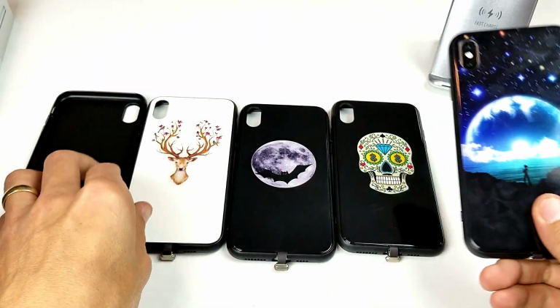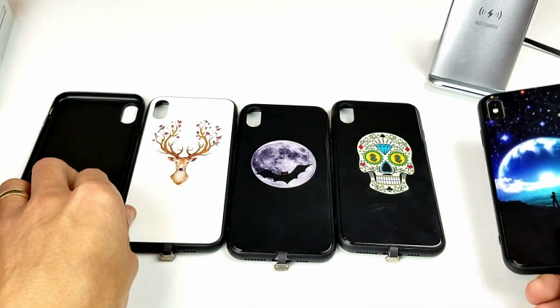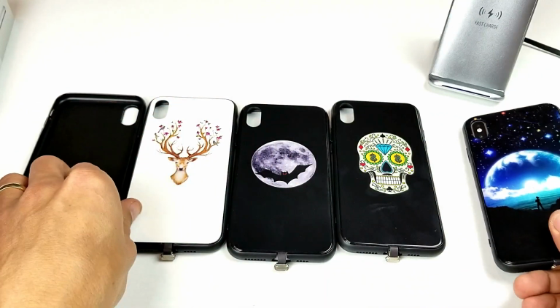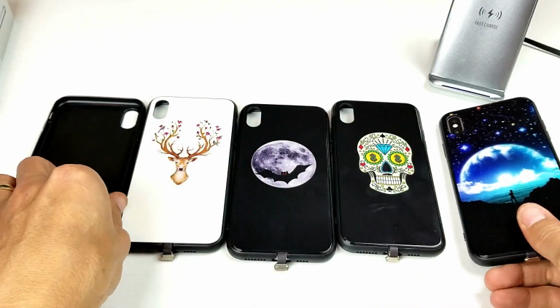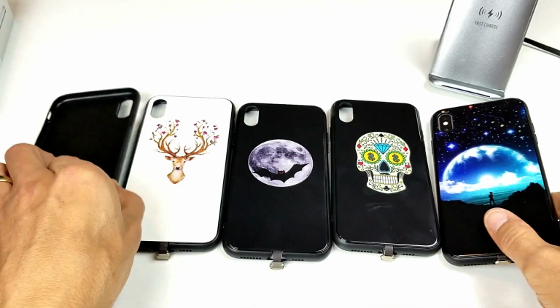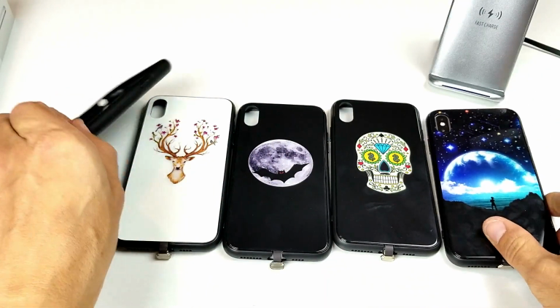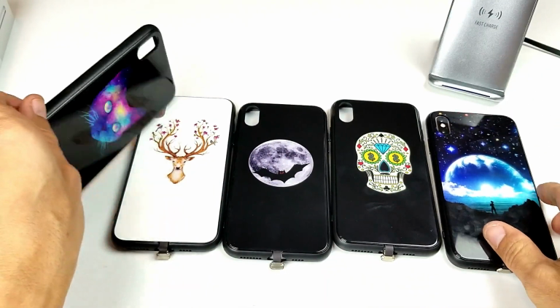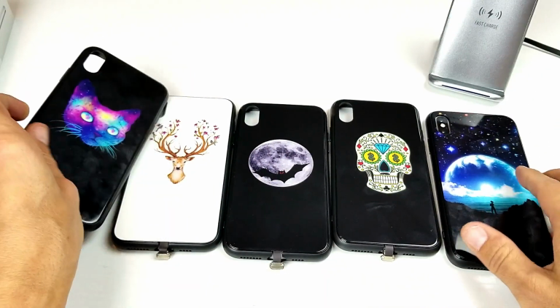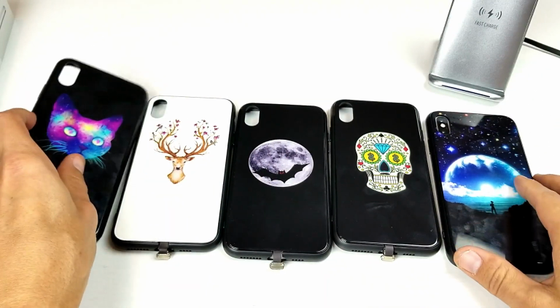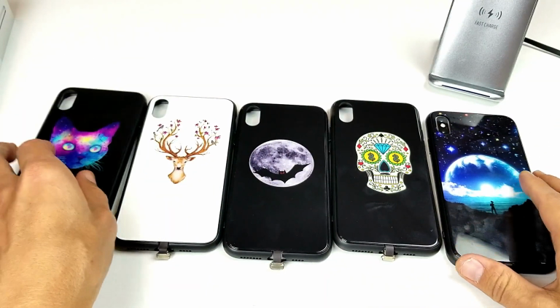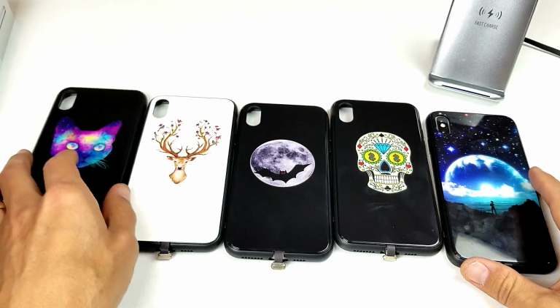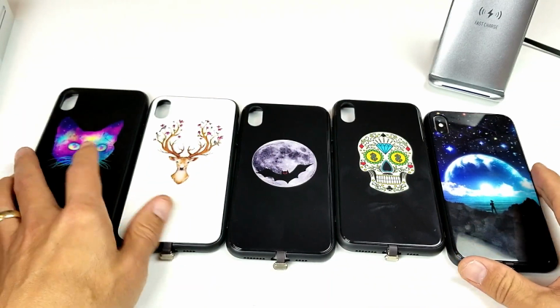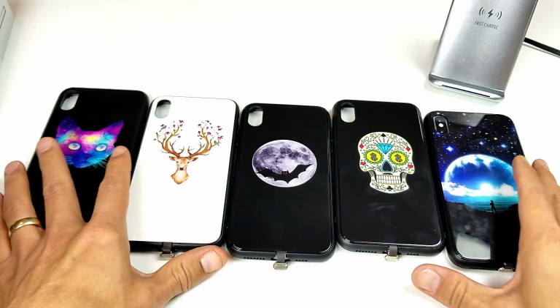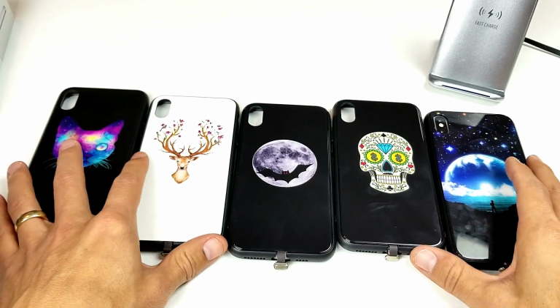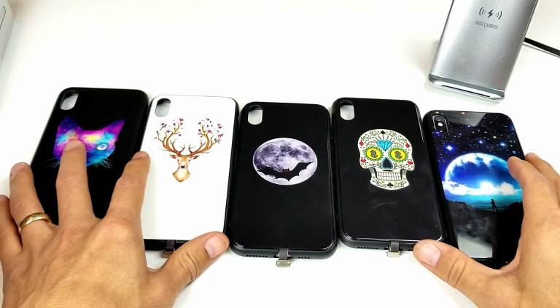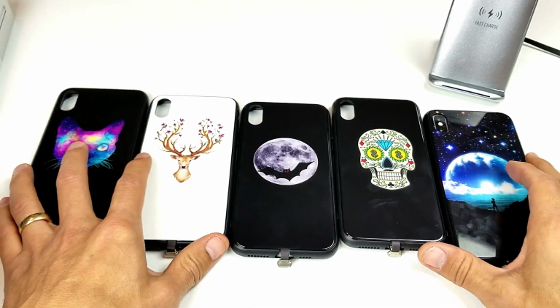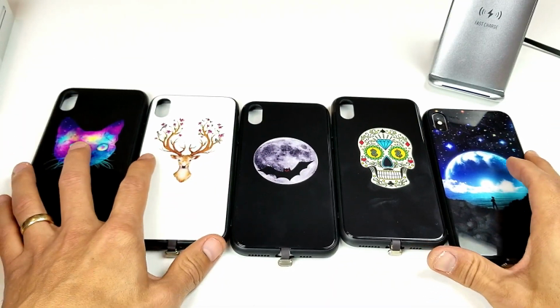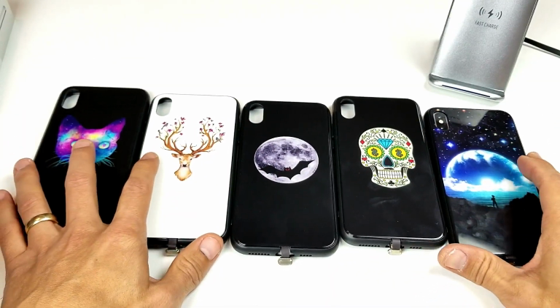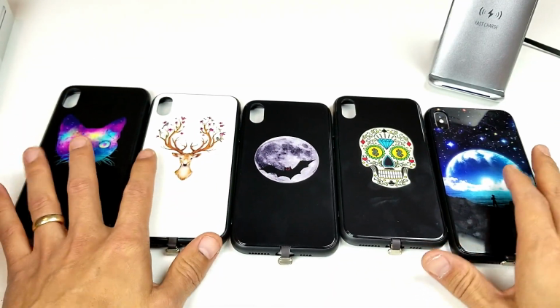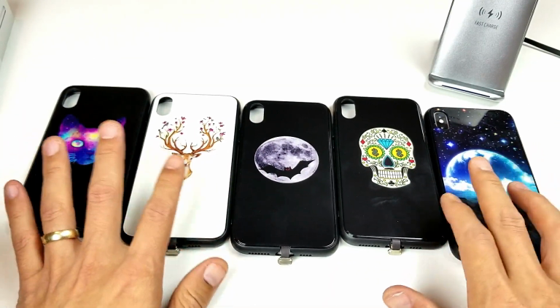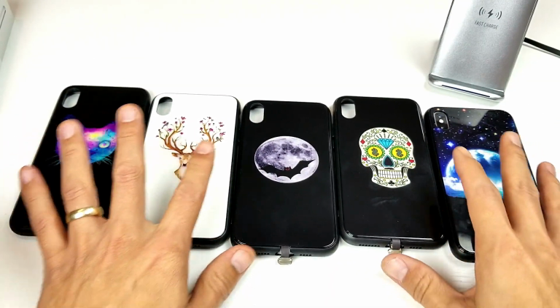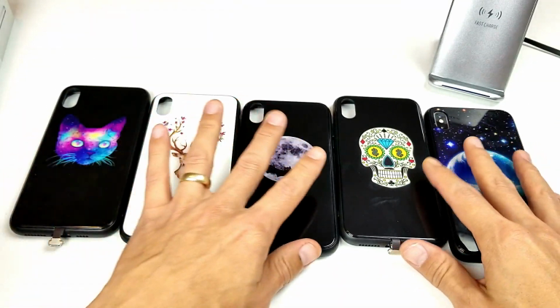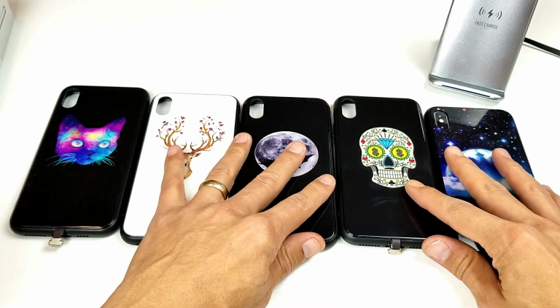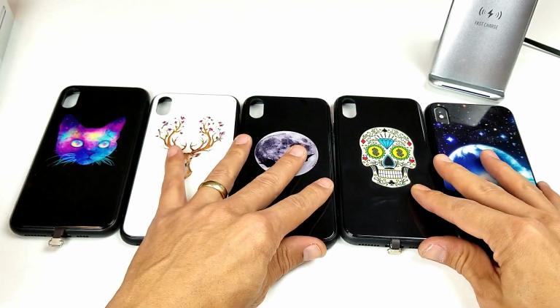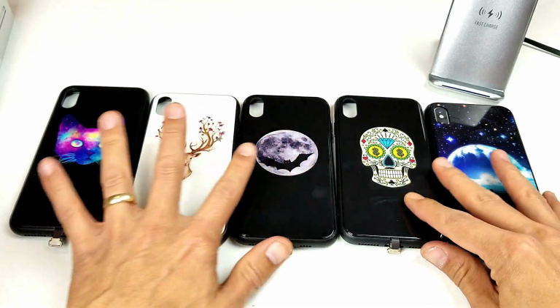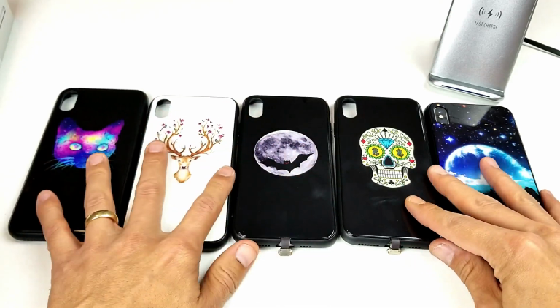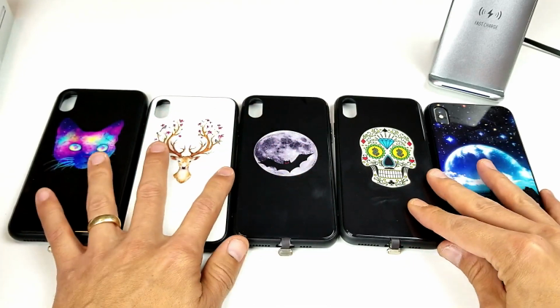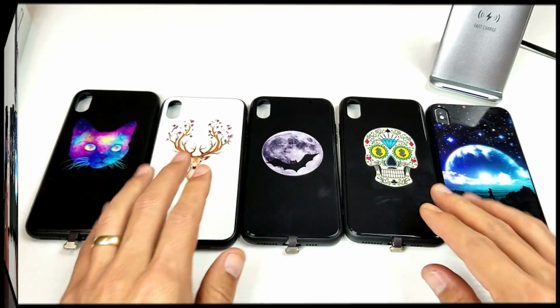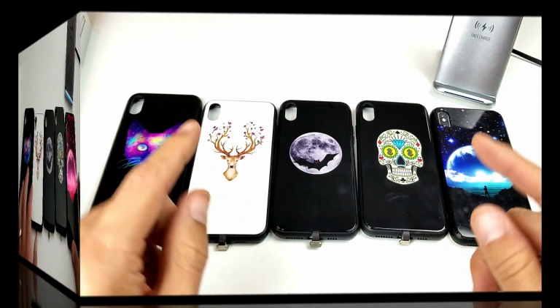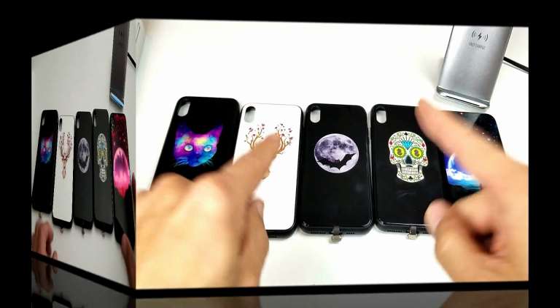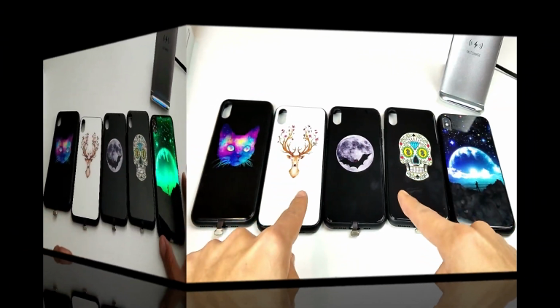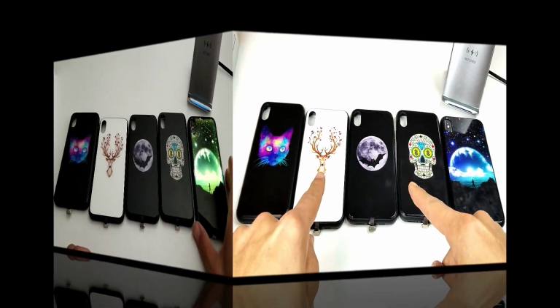Now for the fun part, I'll go ahead and give you guys an example of every single one of these phone cases. Let's go ahead and do this.